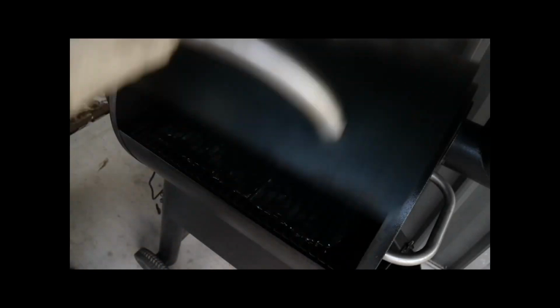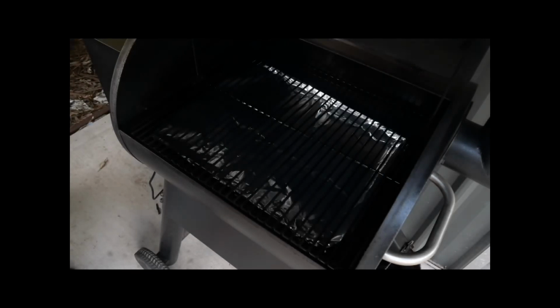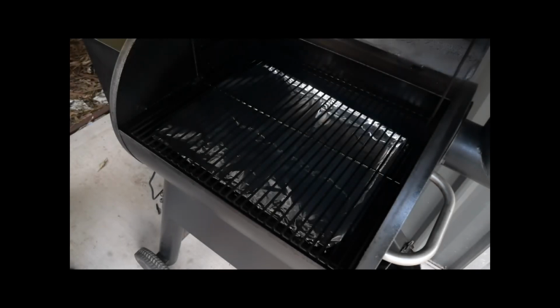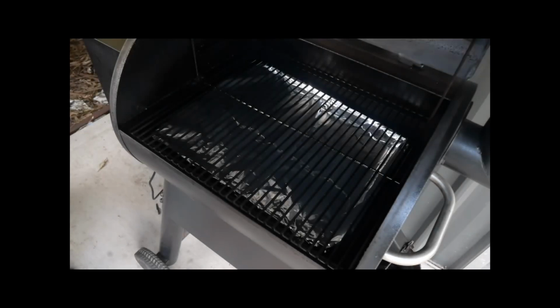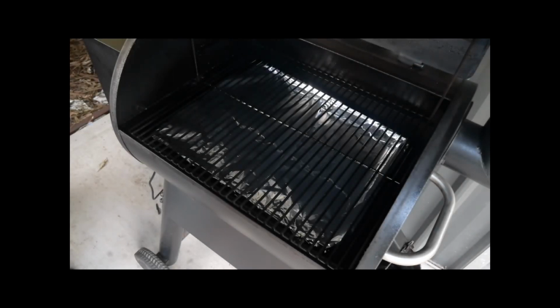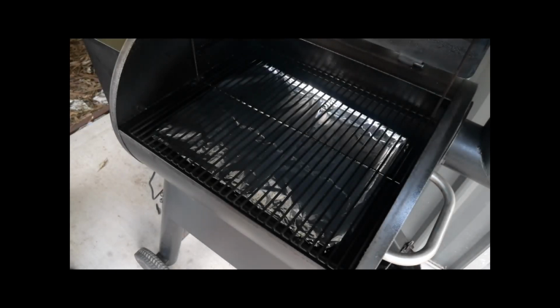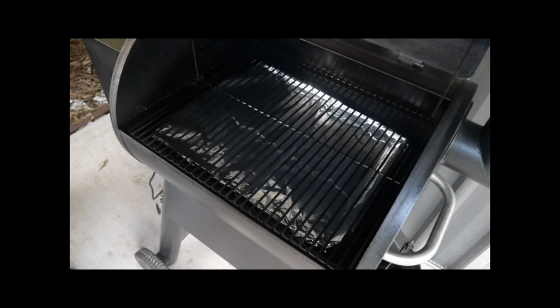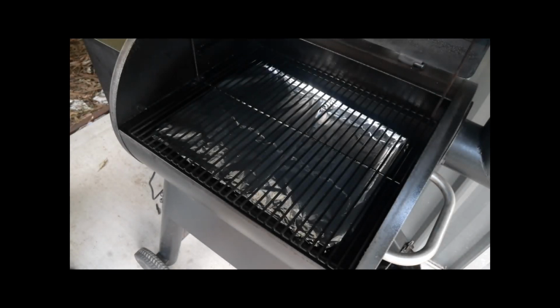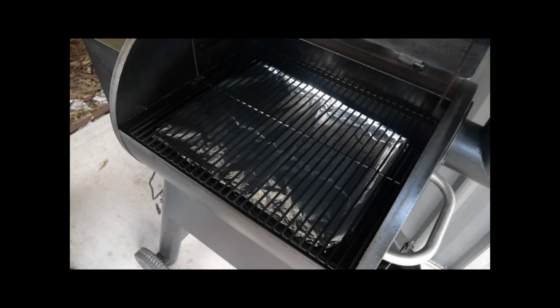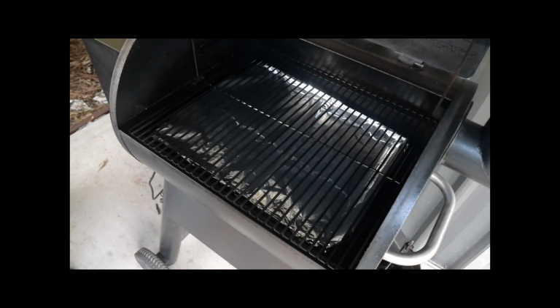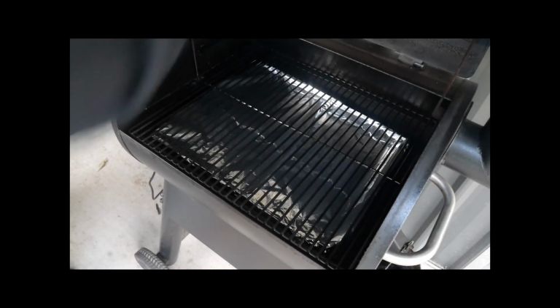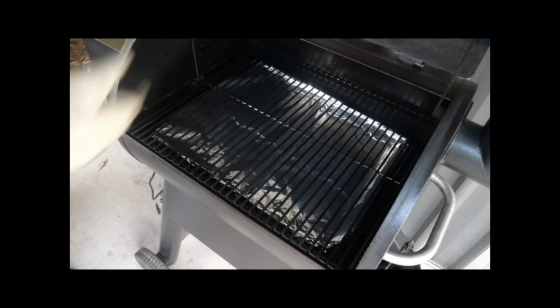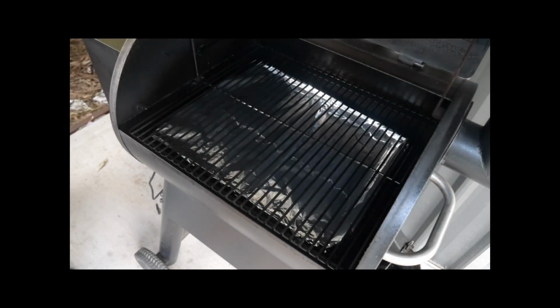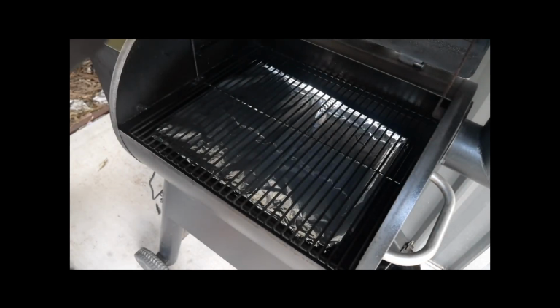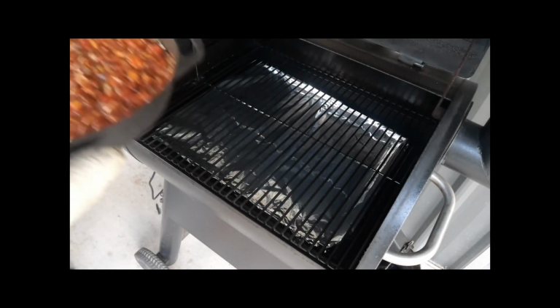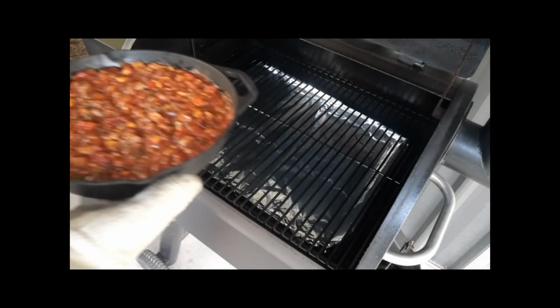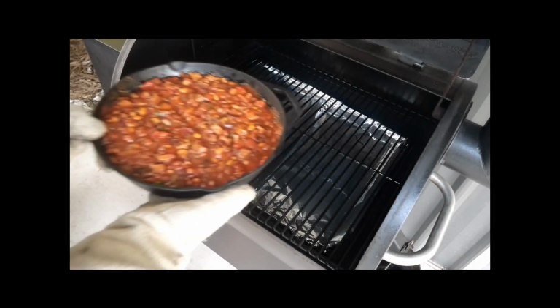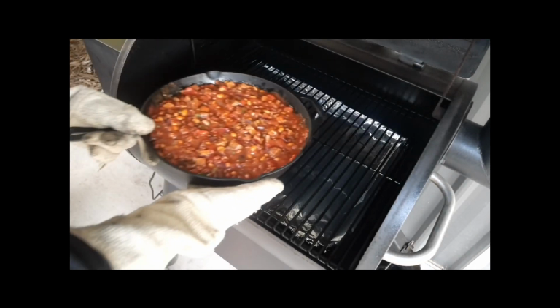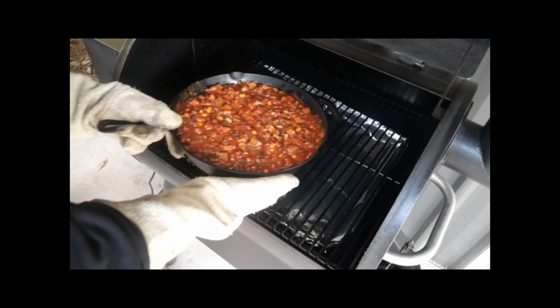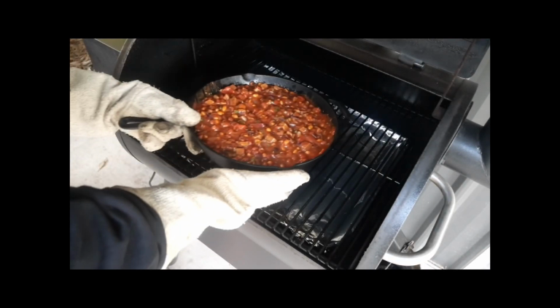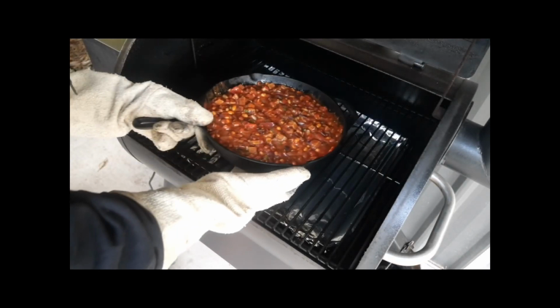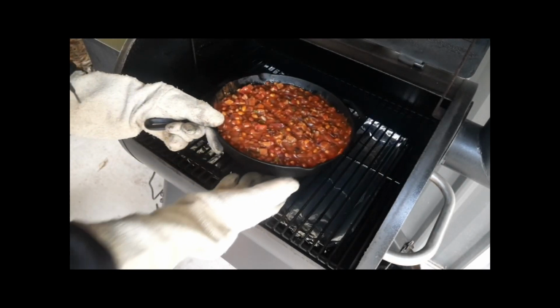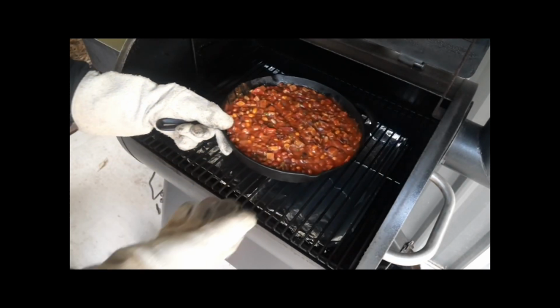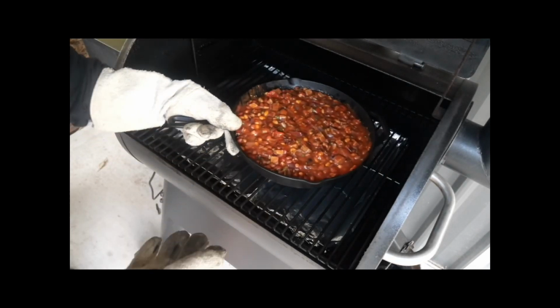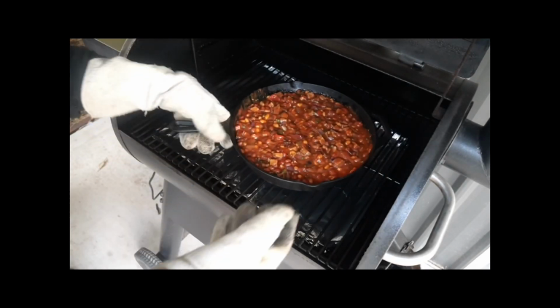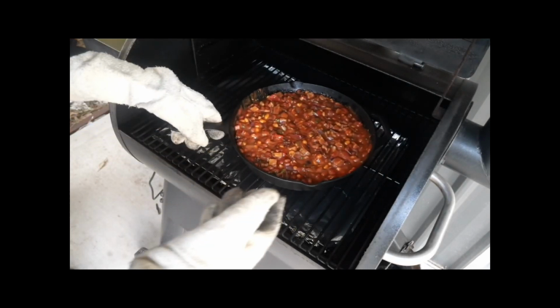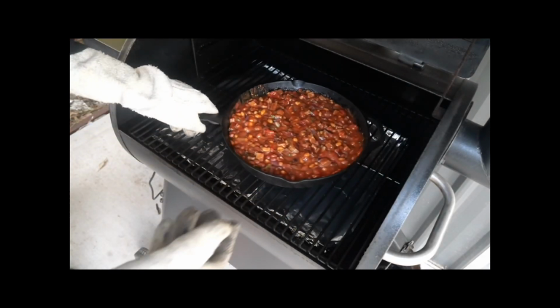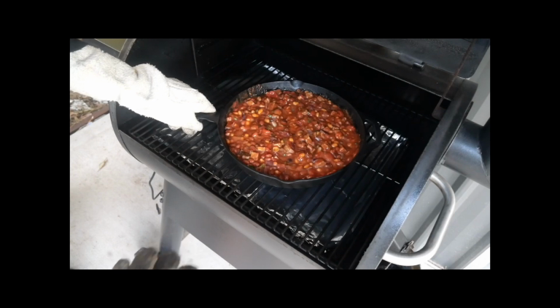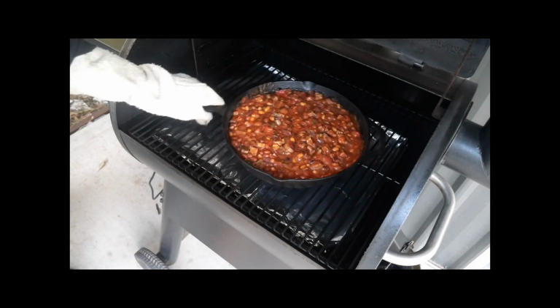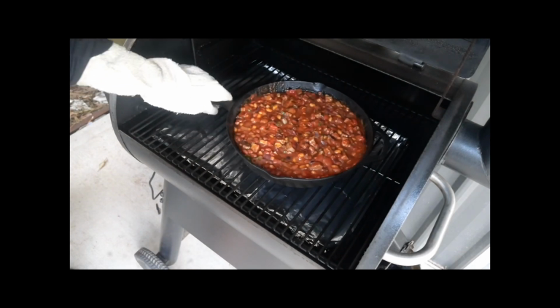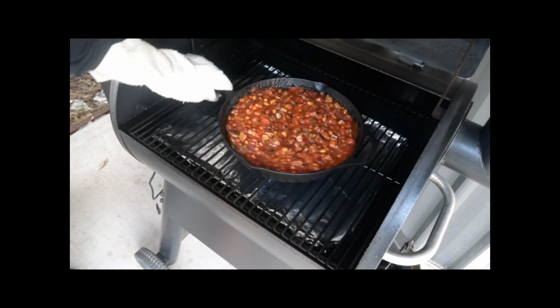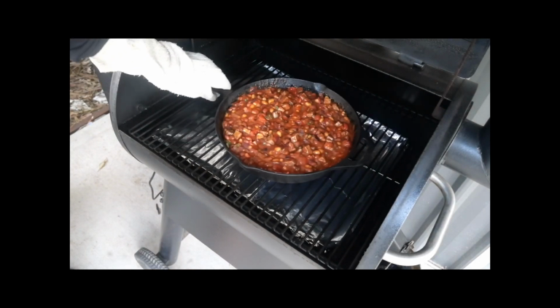And that's all the hard work done. All you need to do now is put your skillet into the smoker and just leave it alone for 60 minutes.